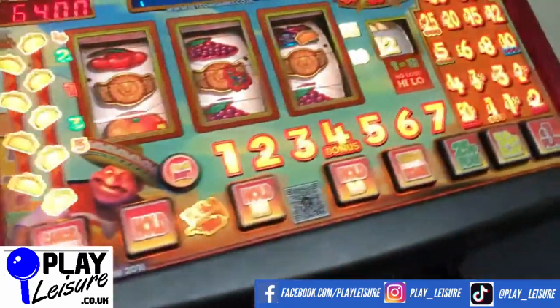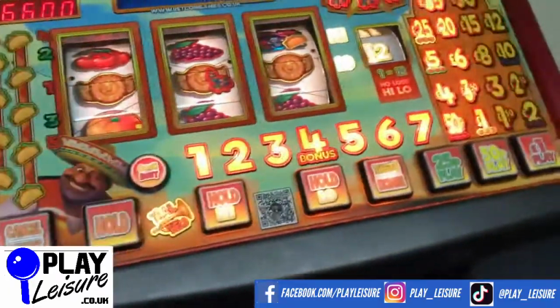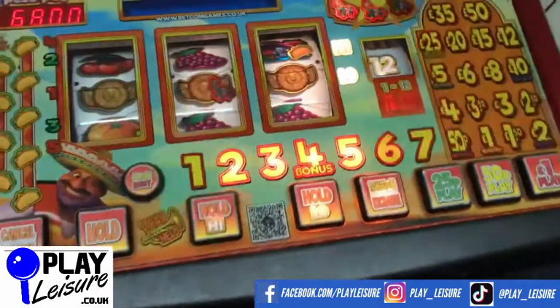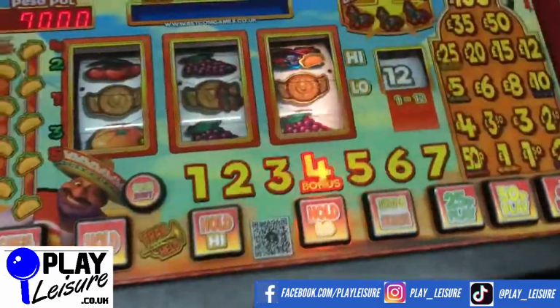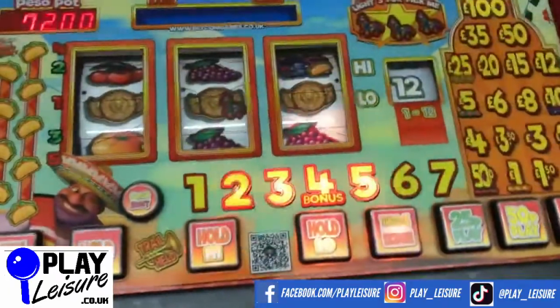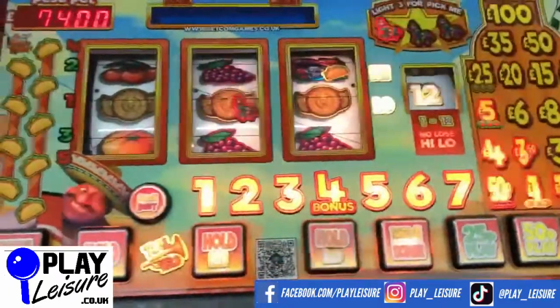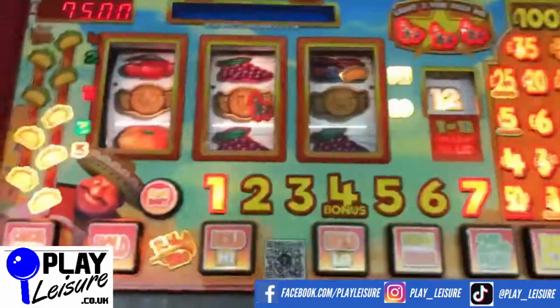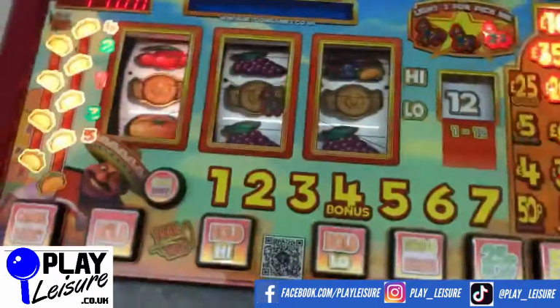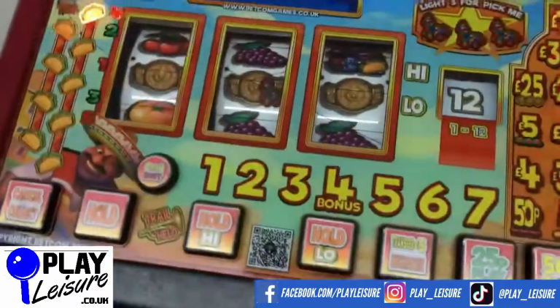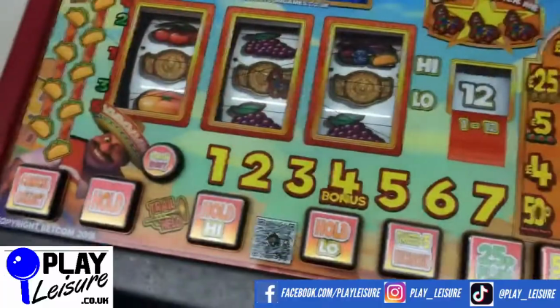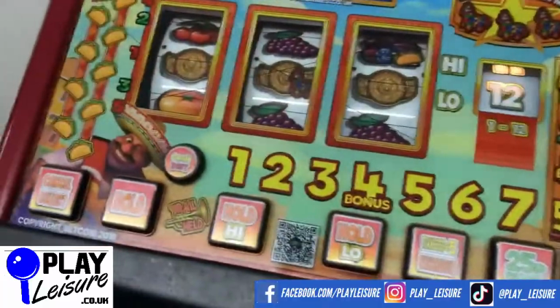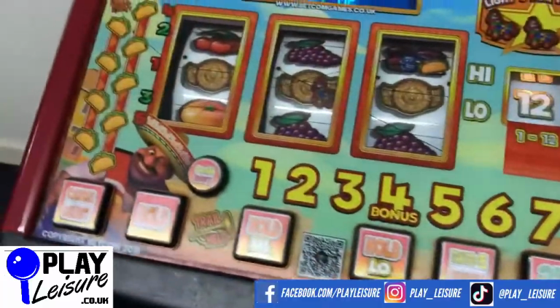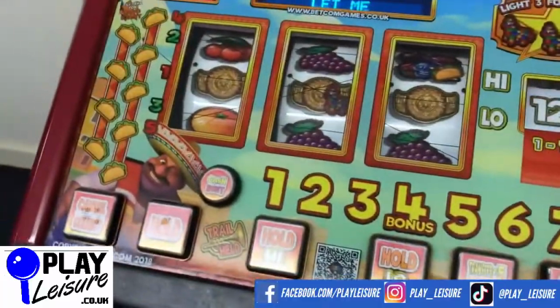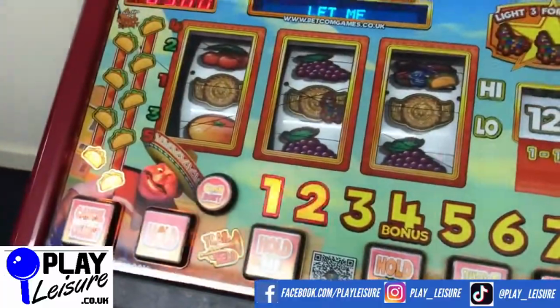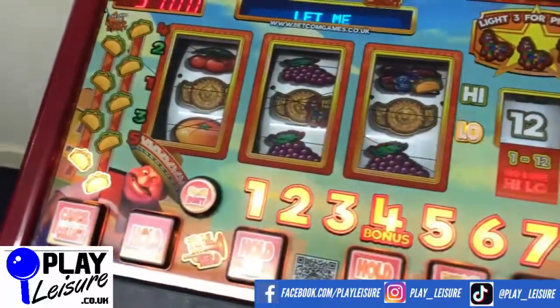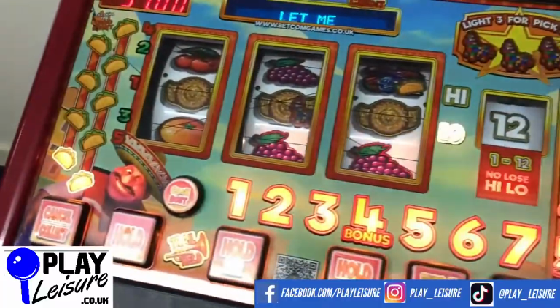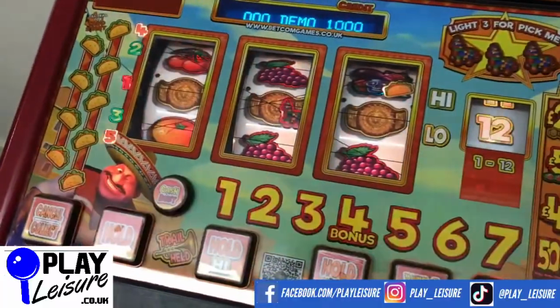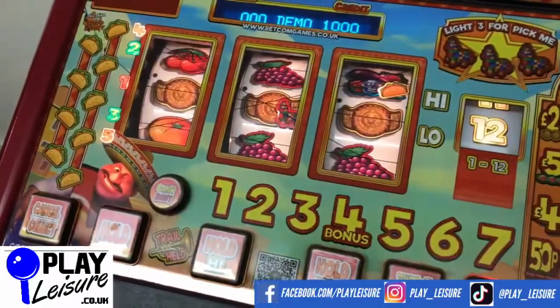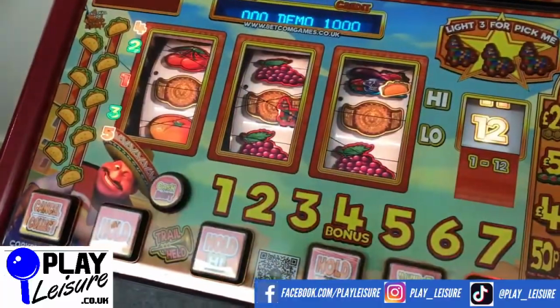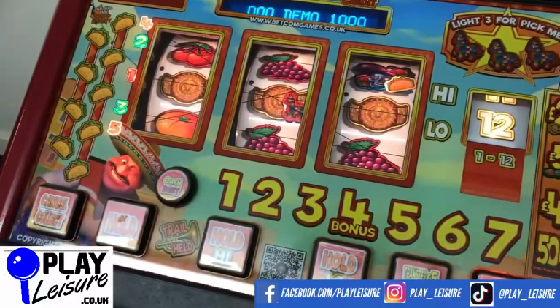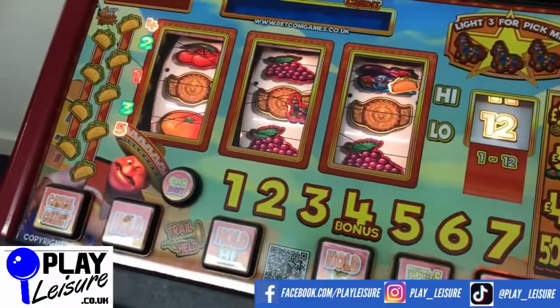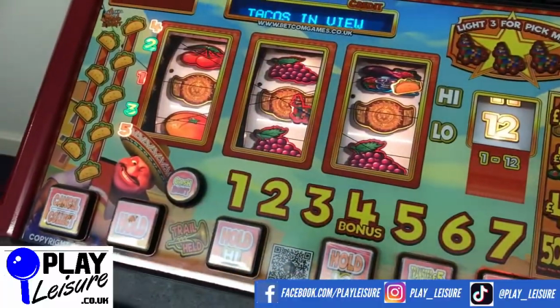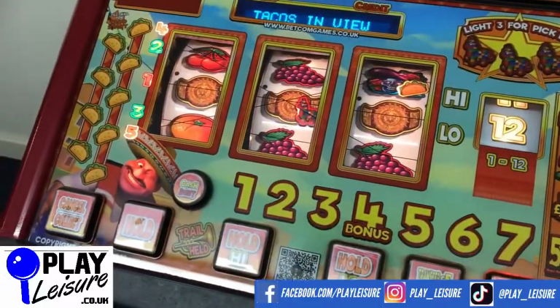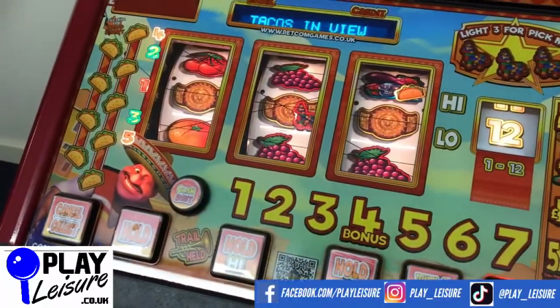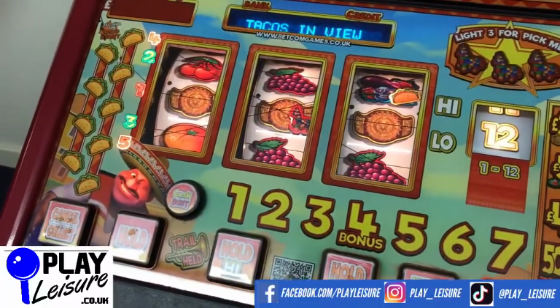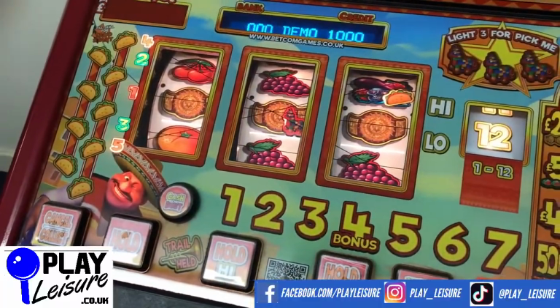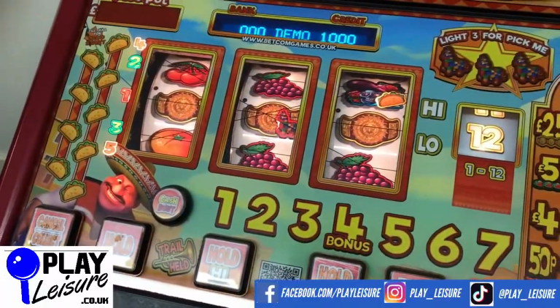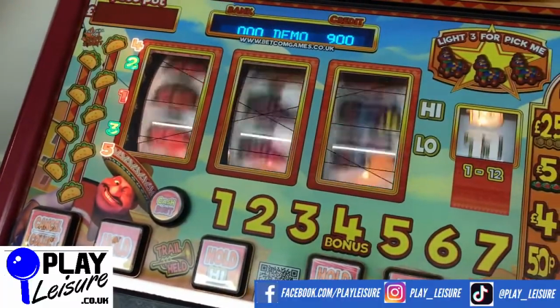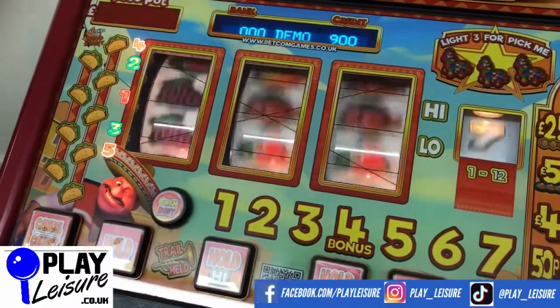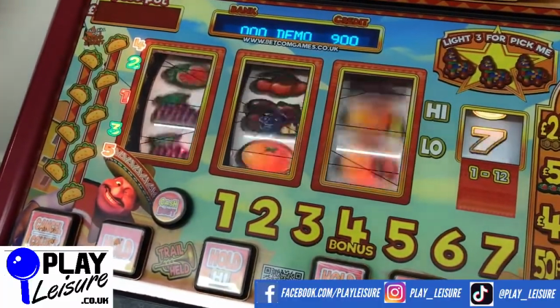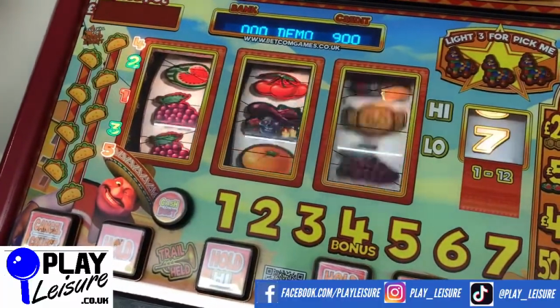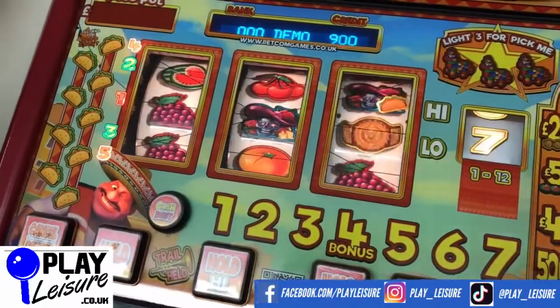This is in demo mode, which just means I can play this game without having to put in a load of one pound coins, but all of our machines are updated to take the new one pound coins.